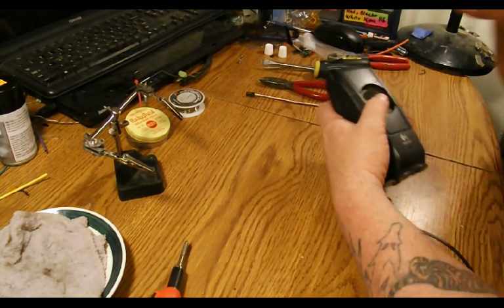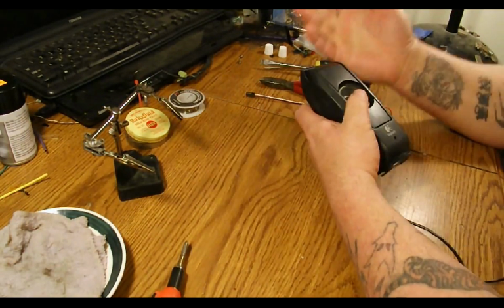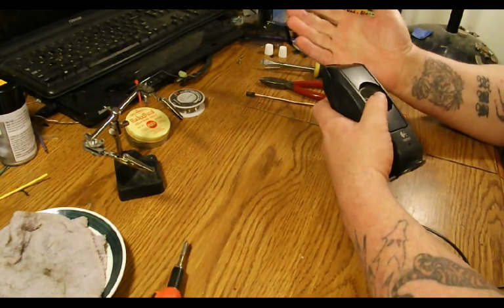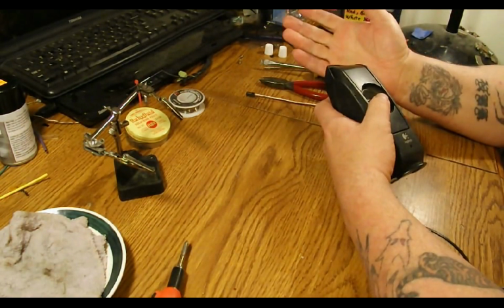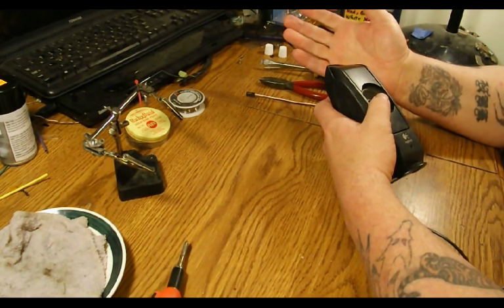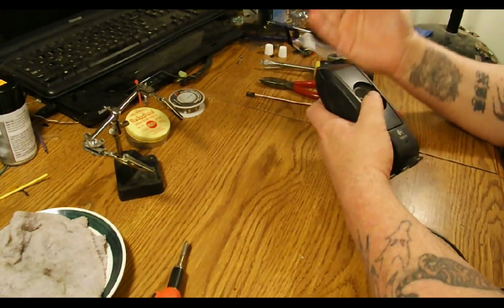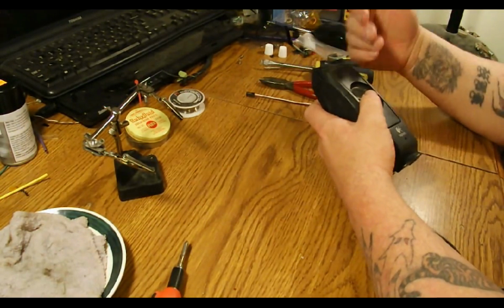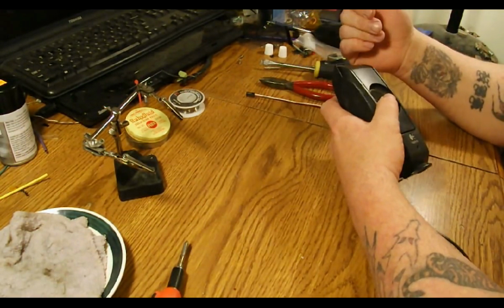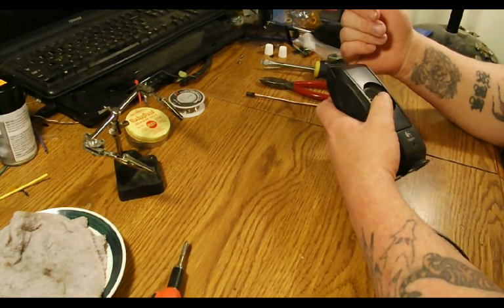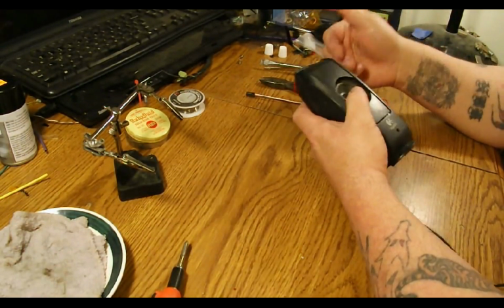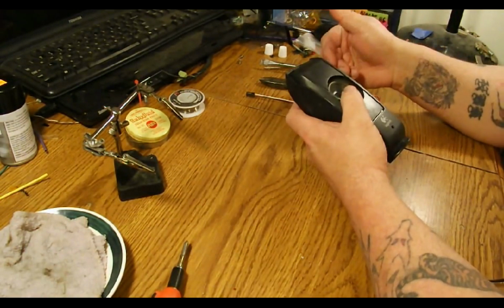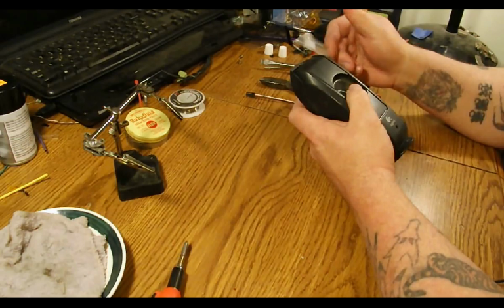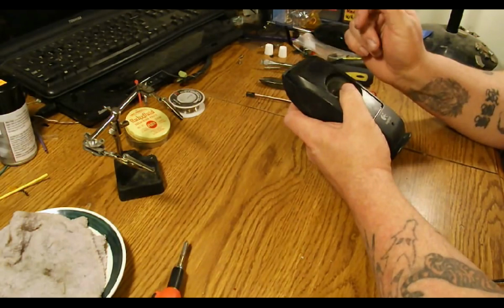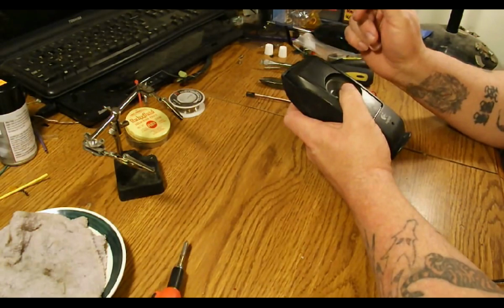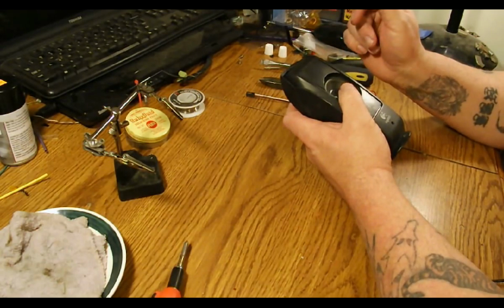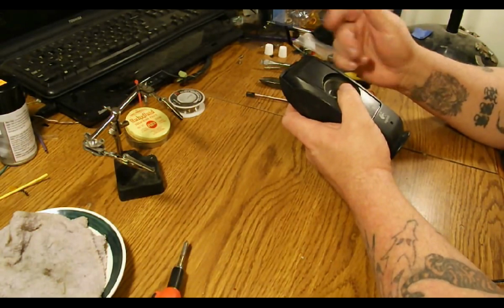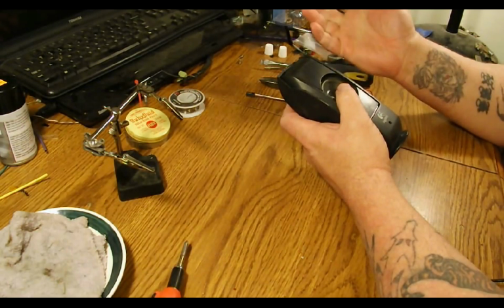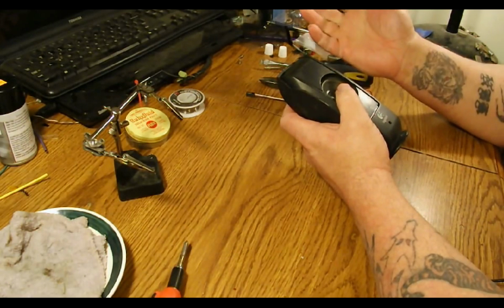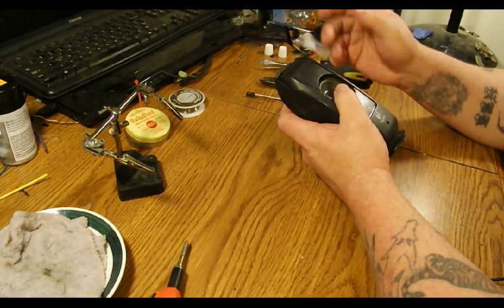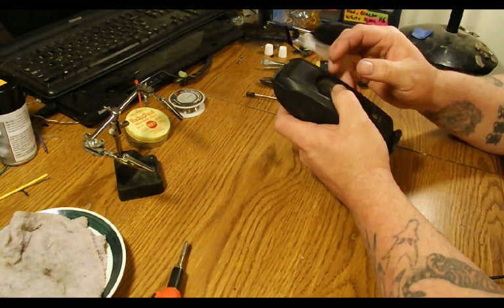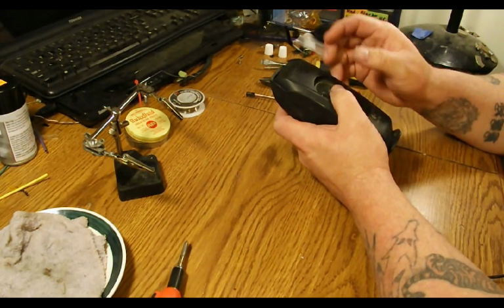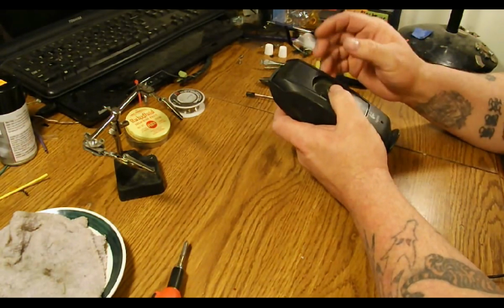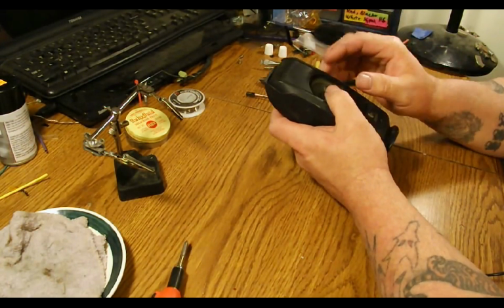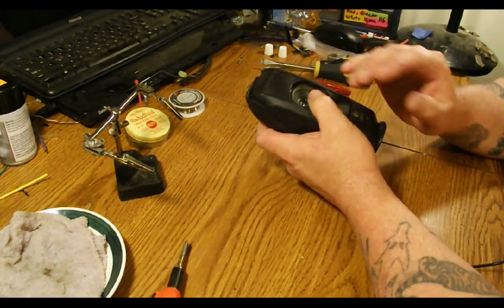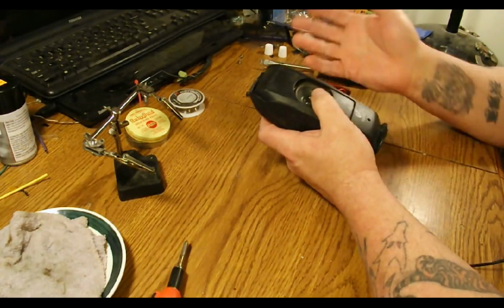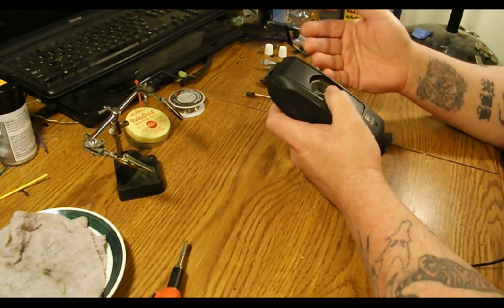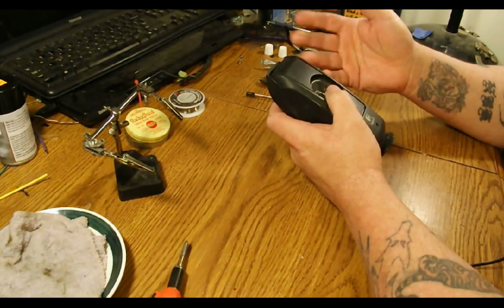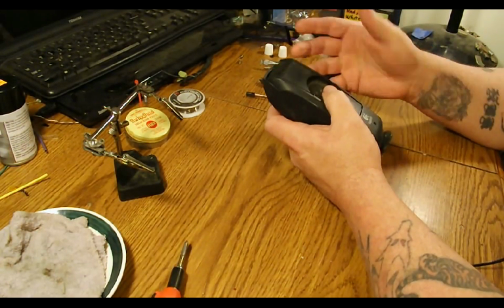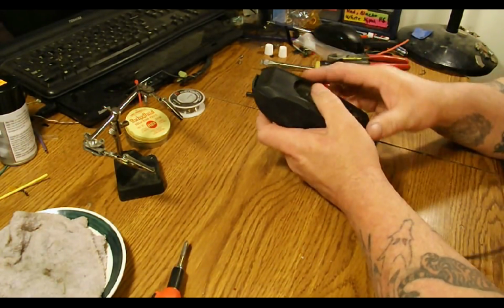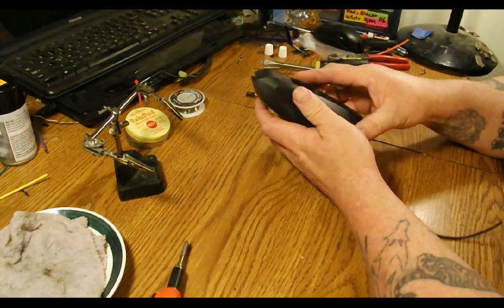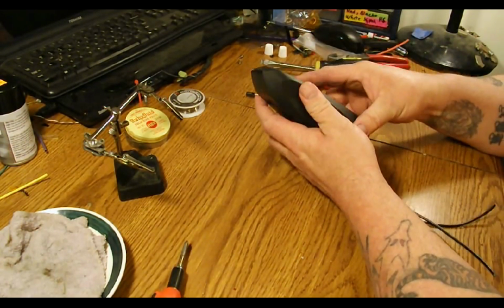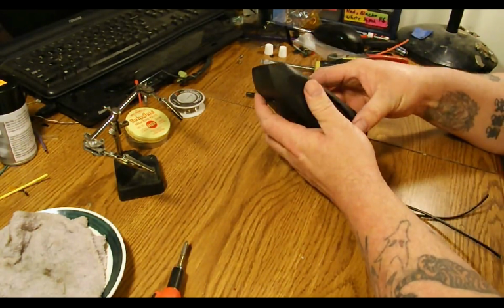Heat shrink is optional. I'm probably not going to heat shrink this one, or at least not the whole thing.